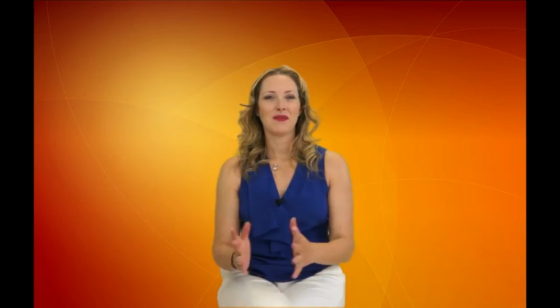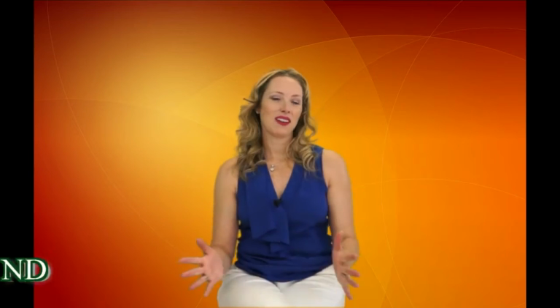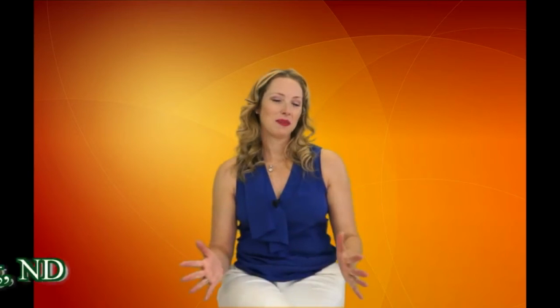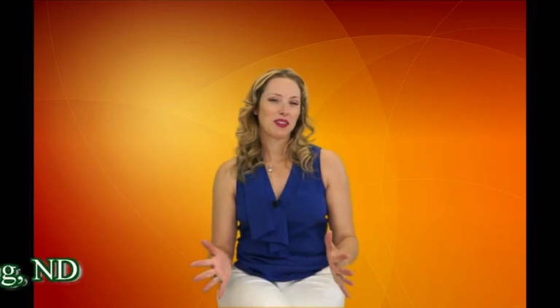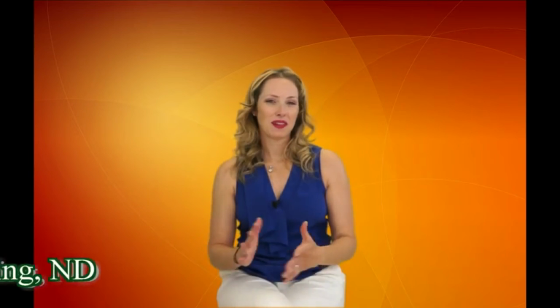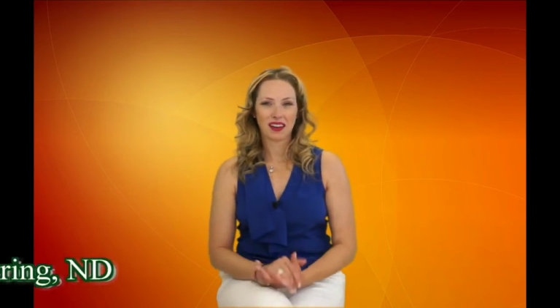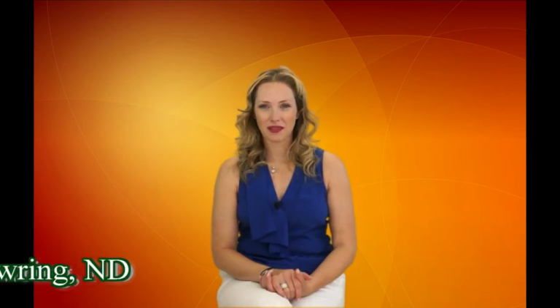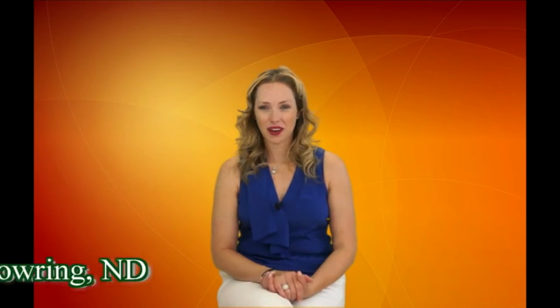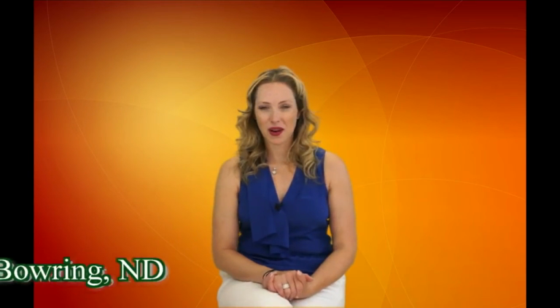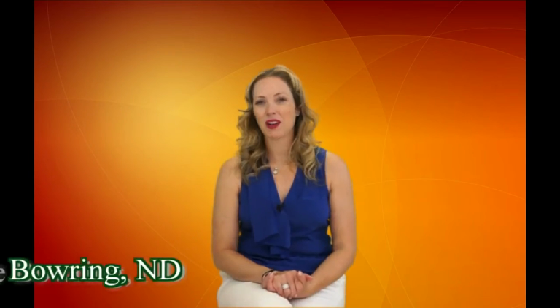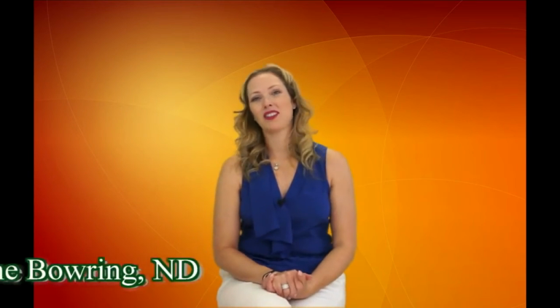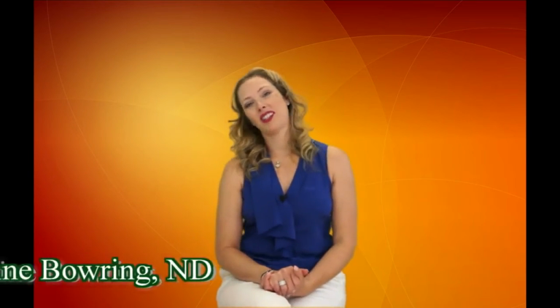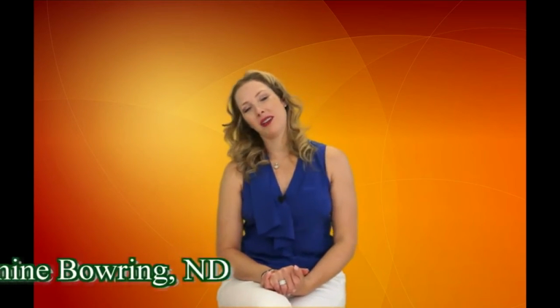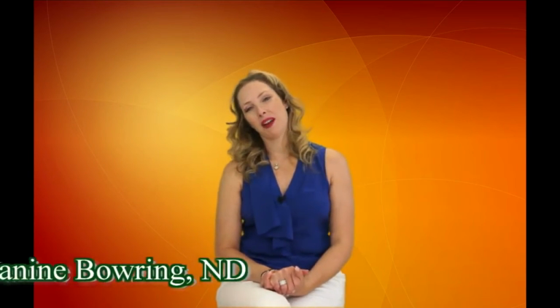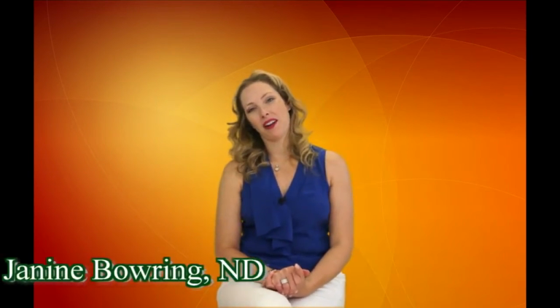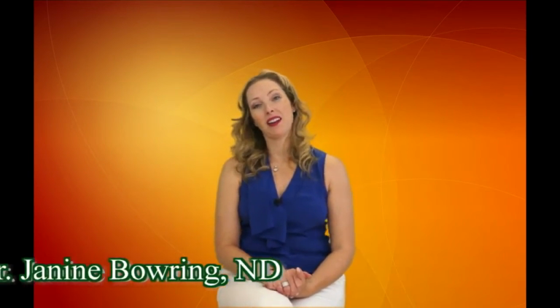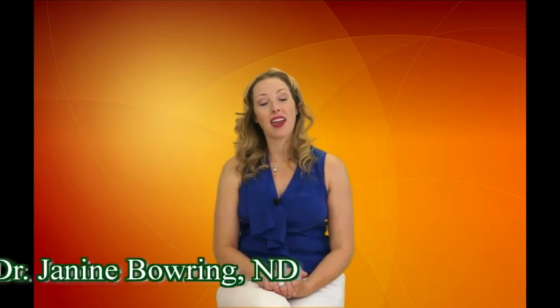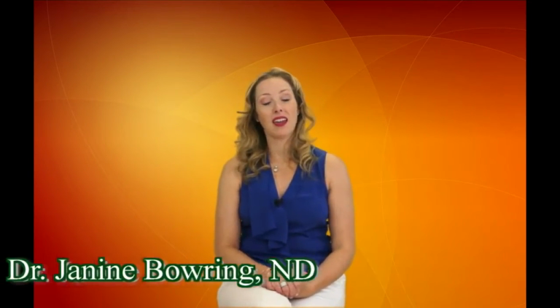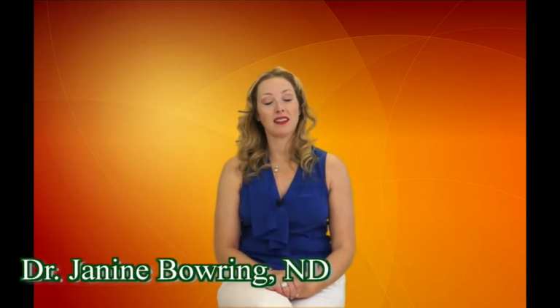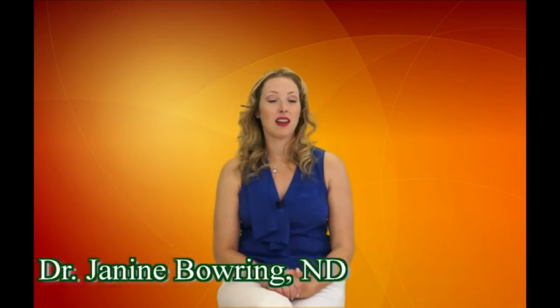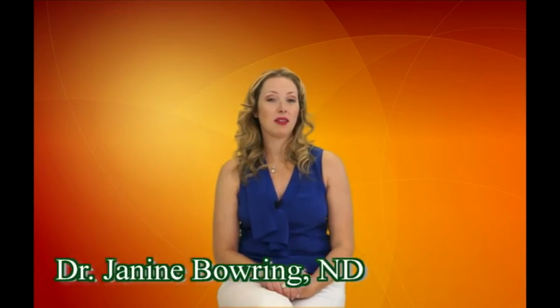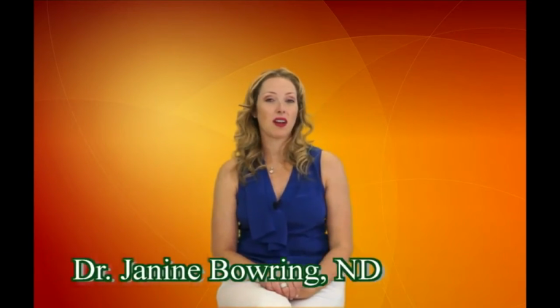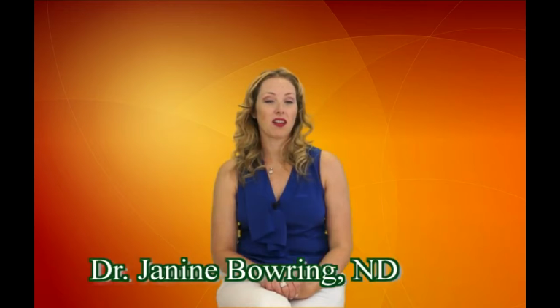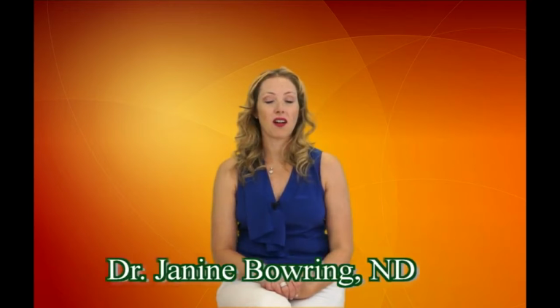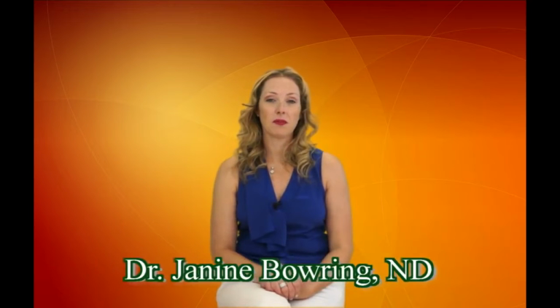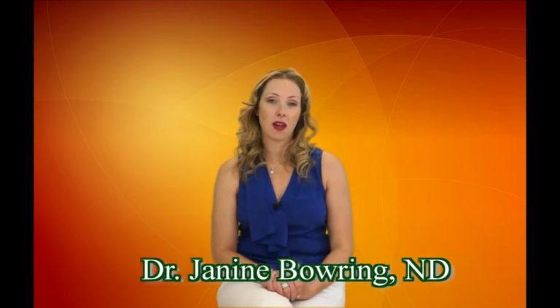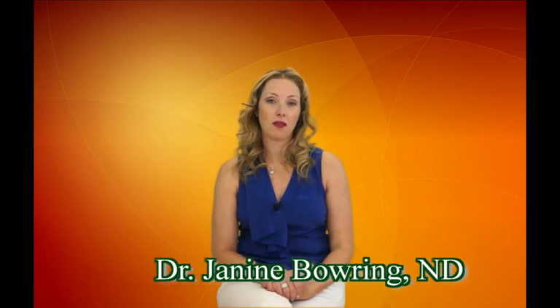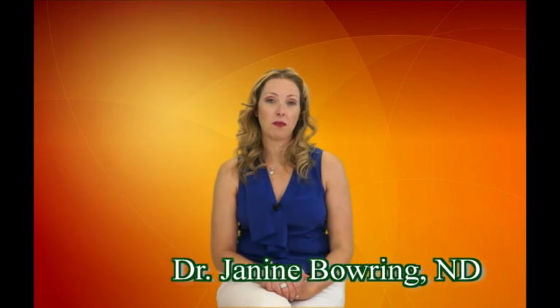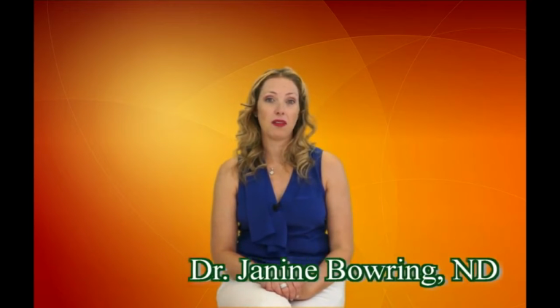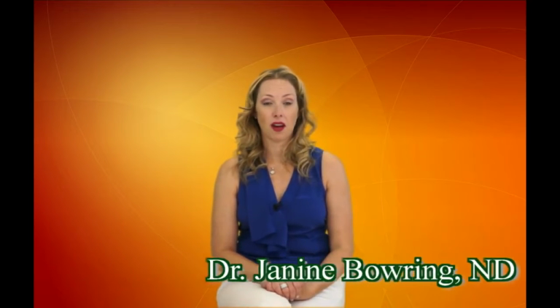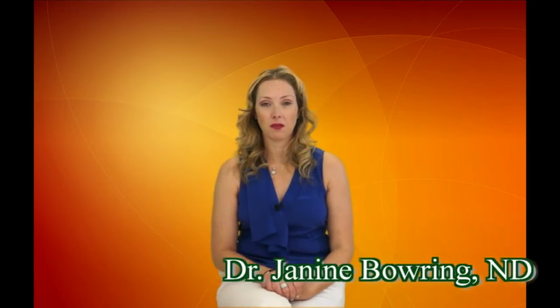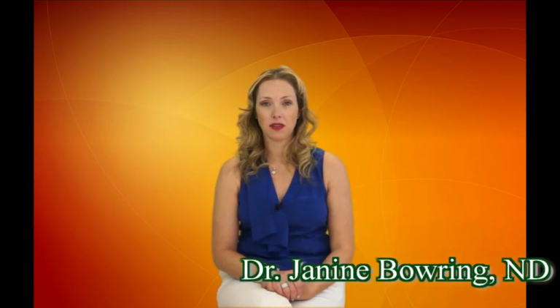Welcome to the Vital Life Show. I'm Dr. Jeanine Bowring and today we're talking all about B vitamins.